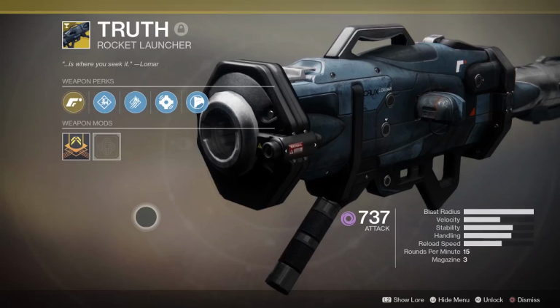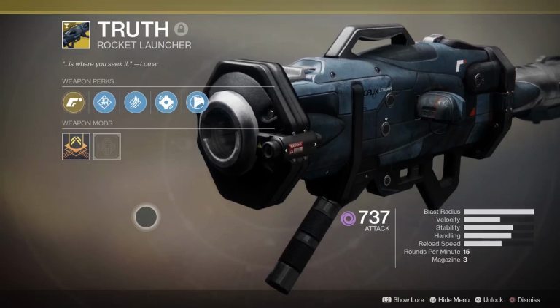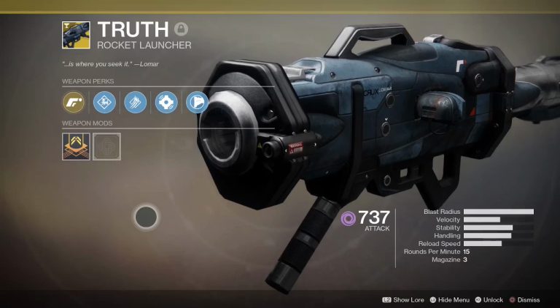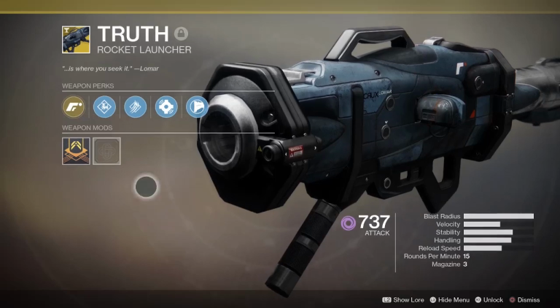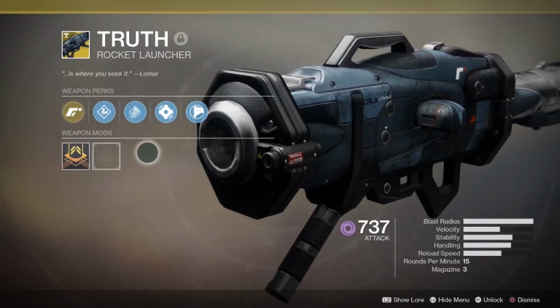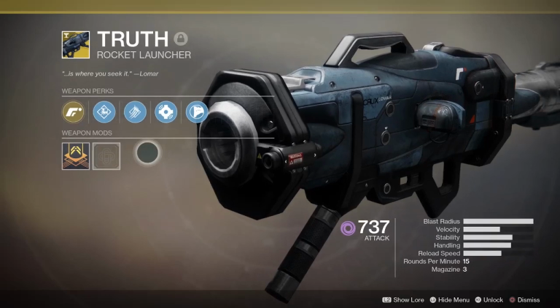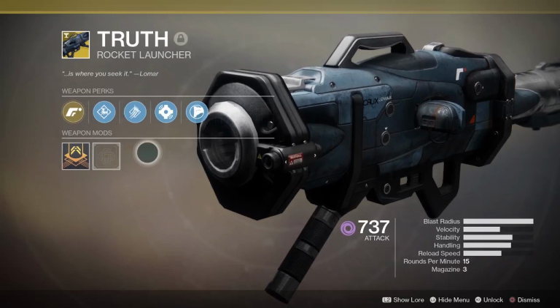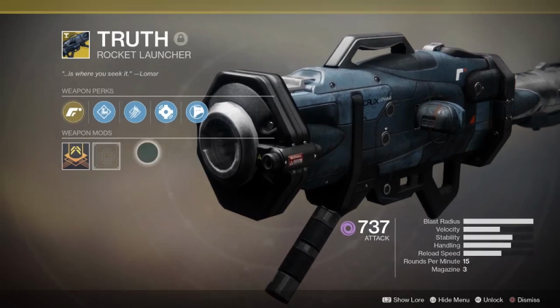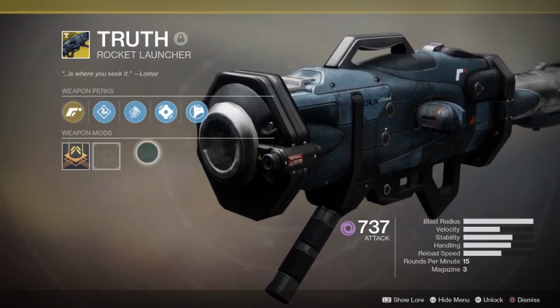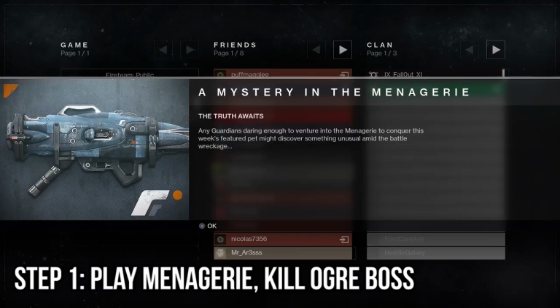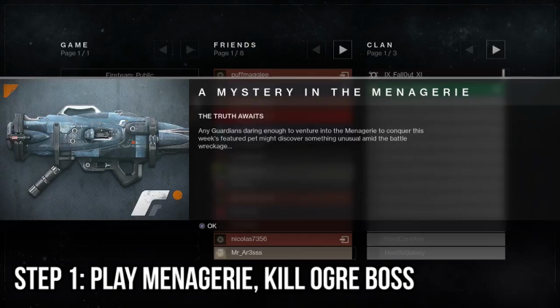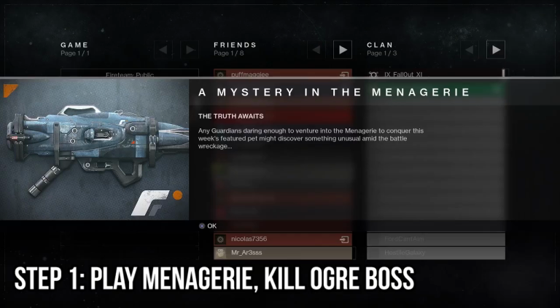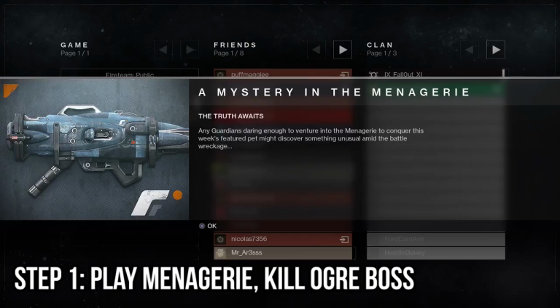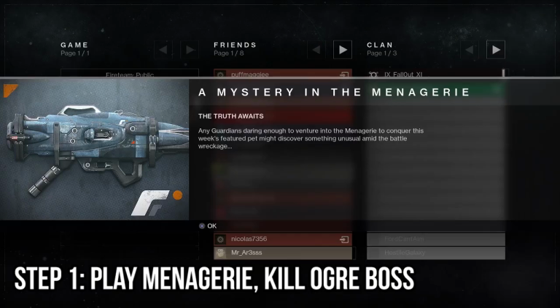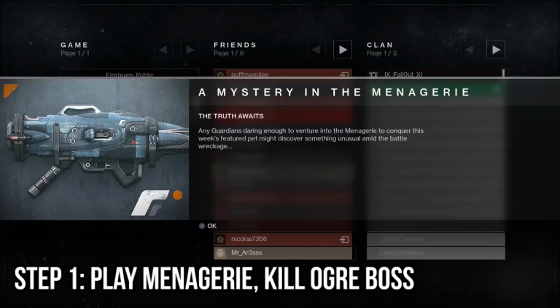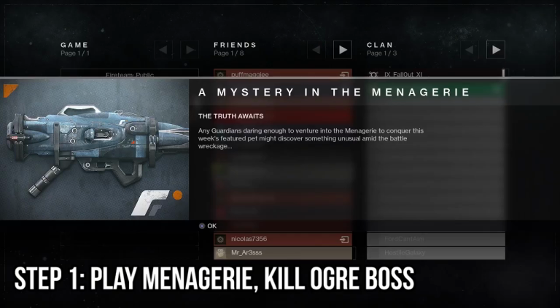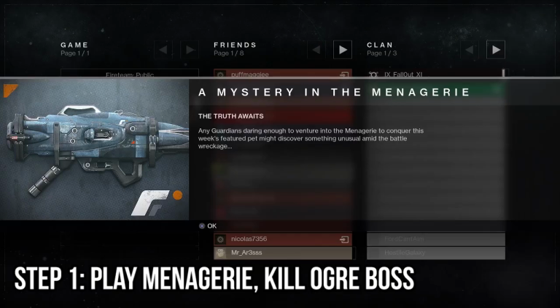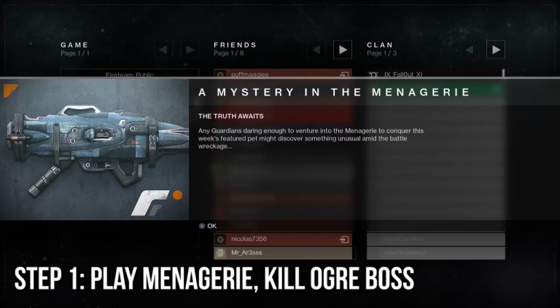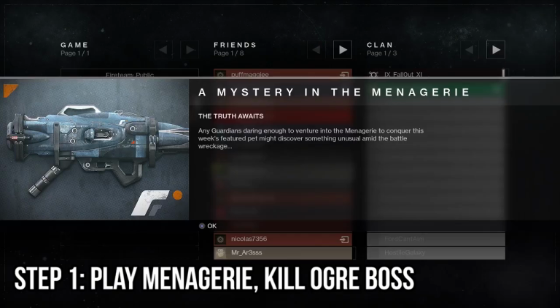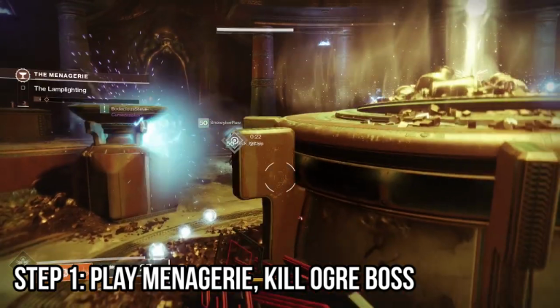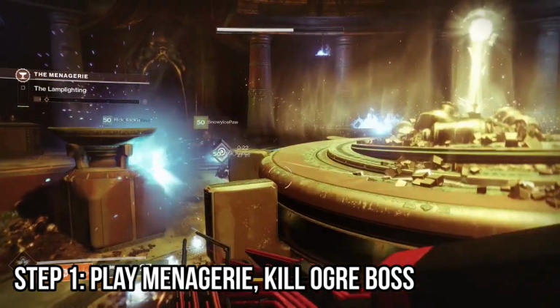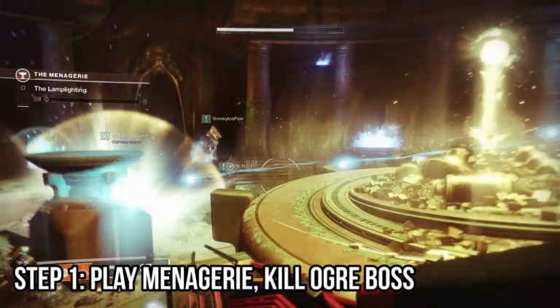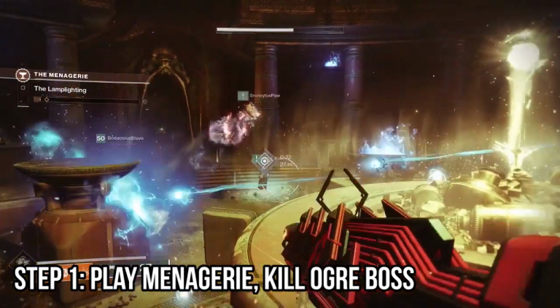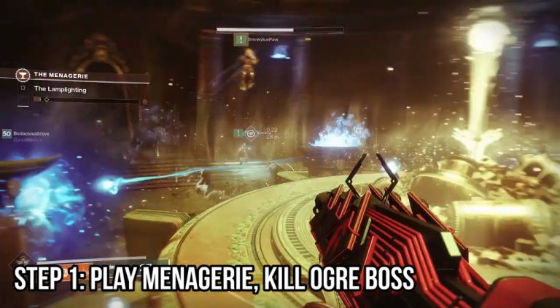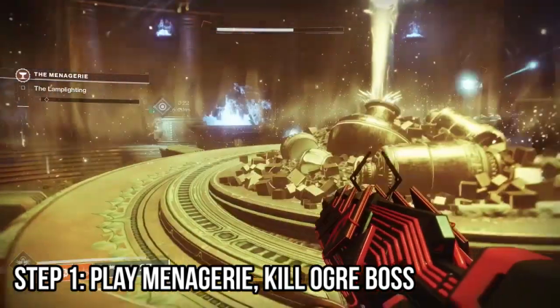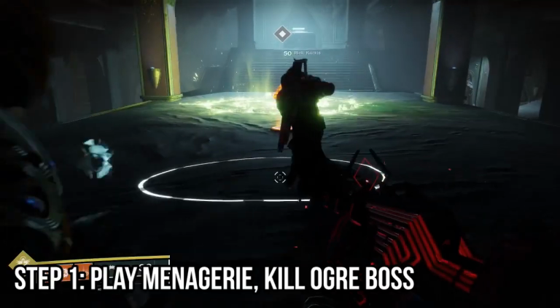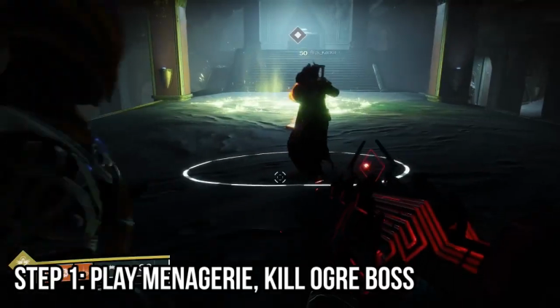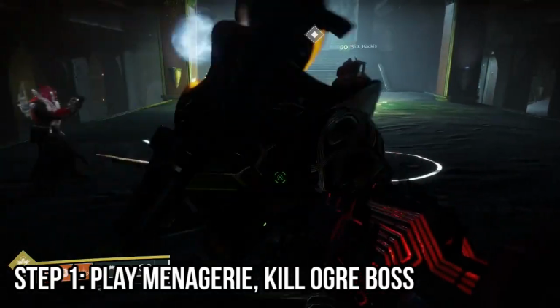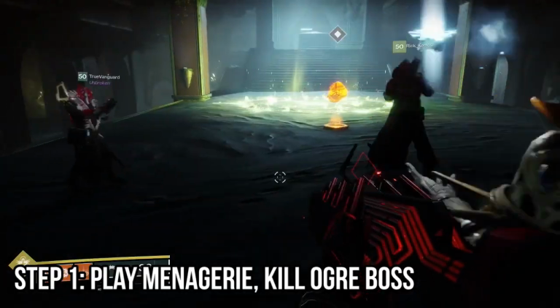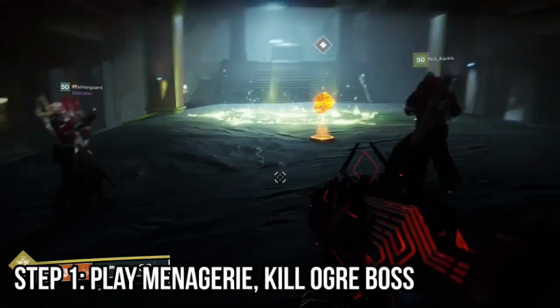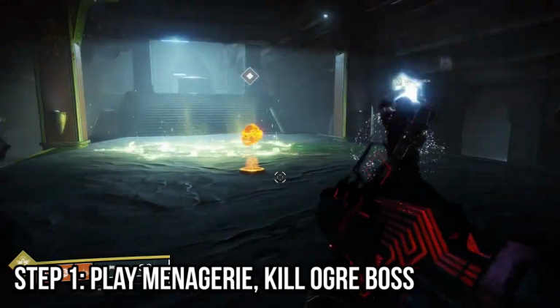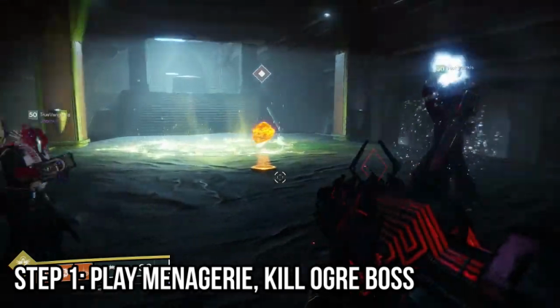How to get the Truth Rocket Launcher. Step one: go into the Menagerie. Play through like normal and get to a different boss encounter.